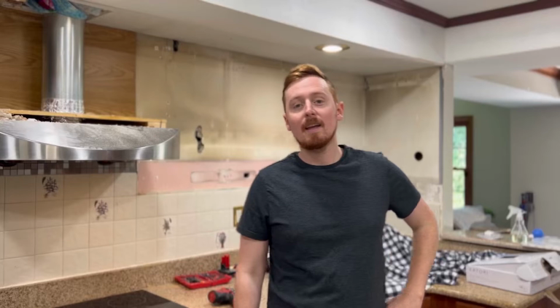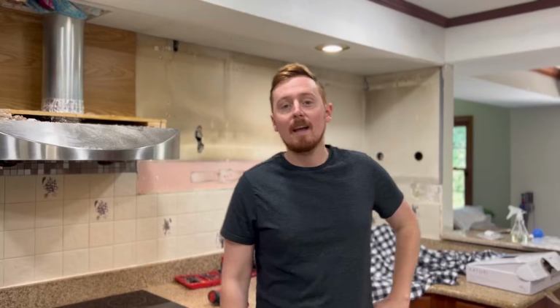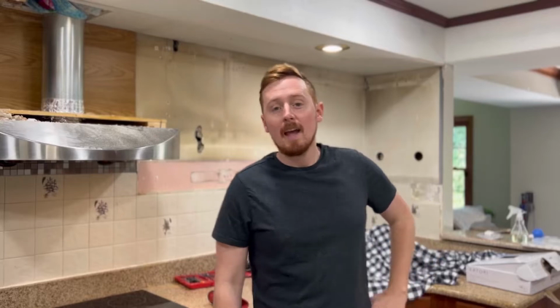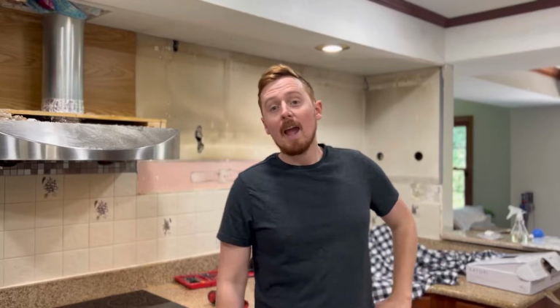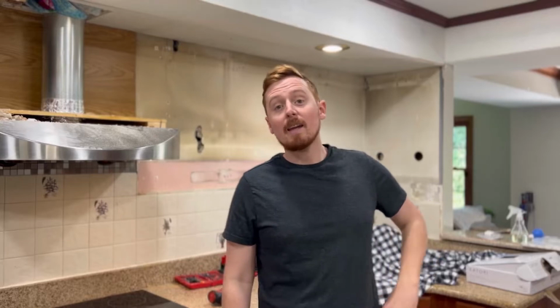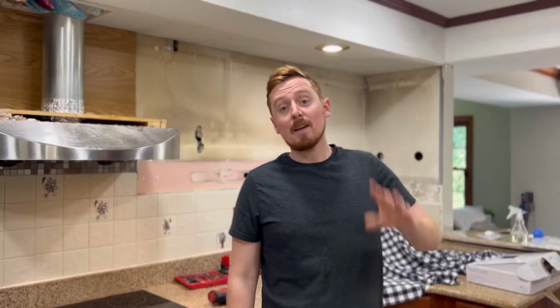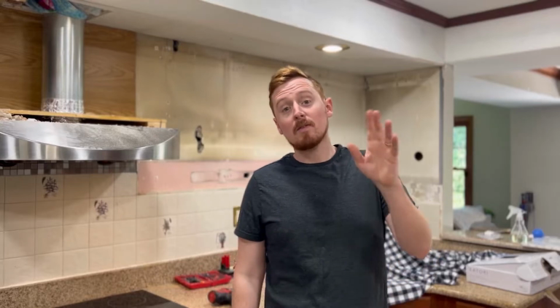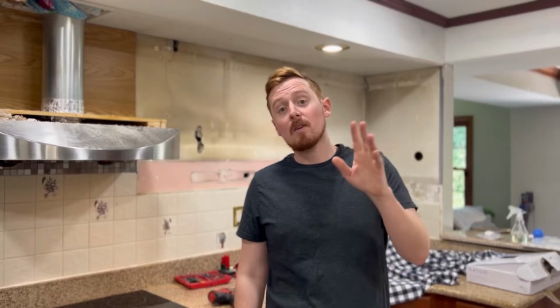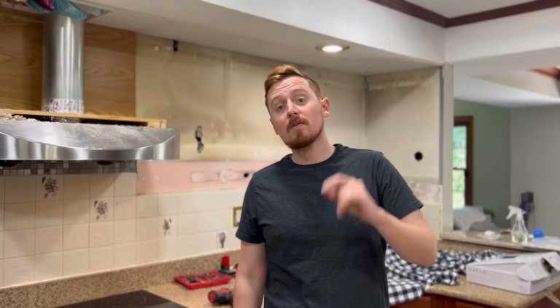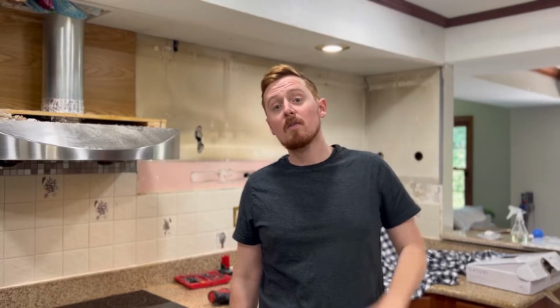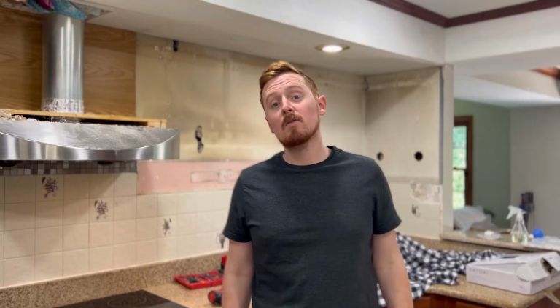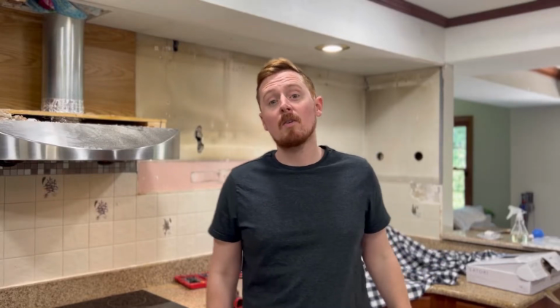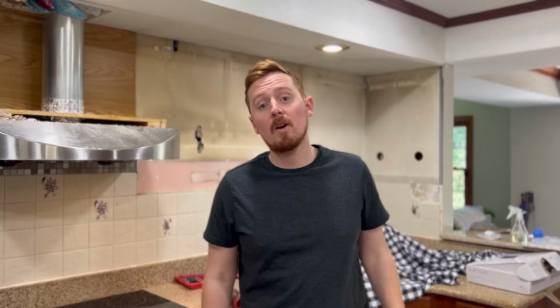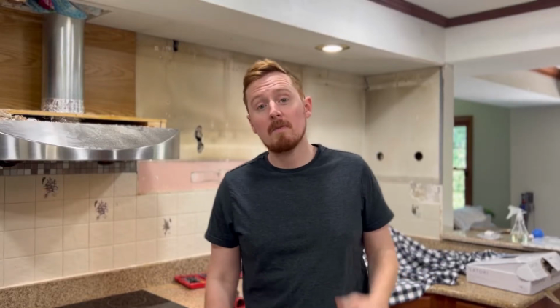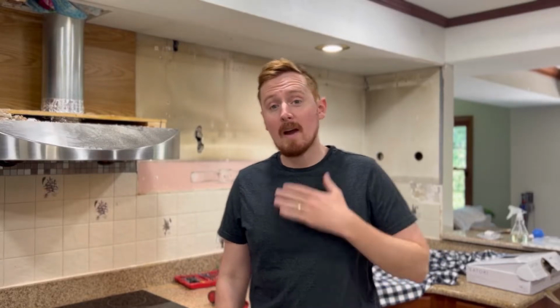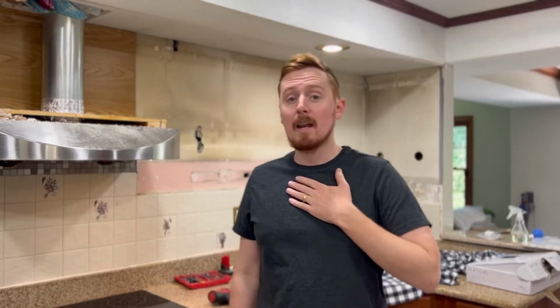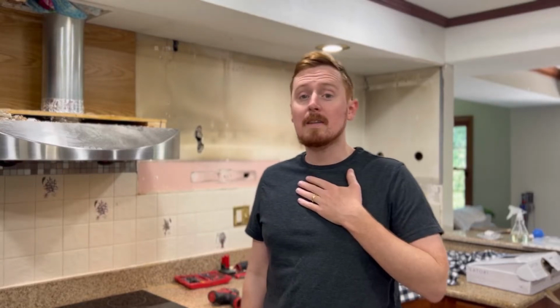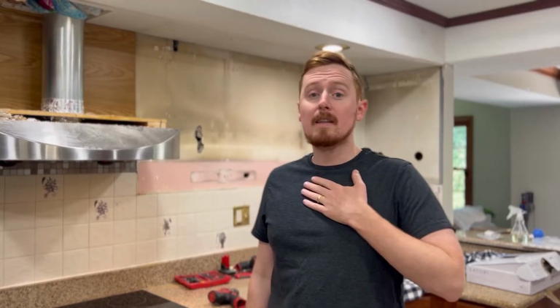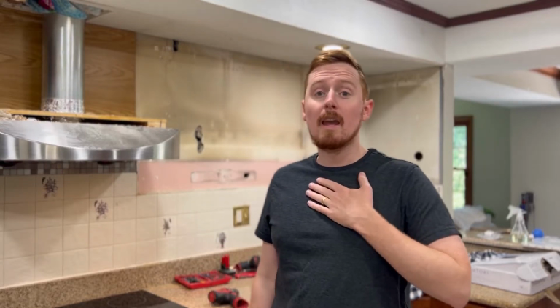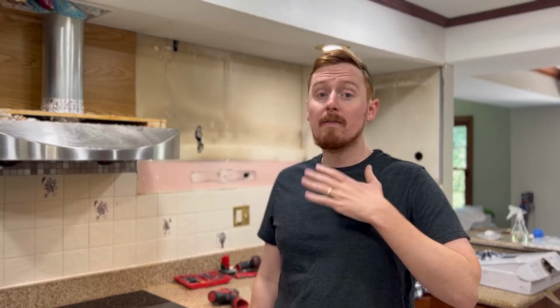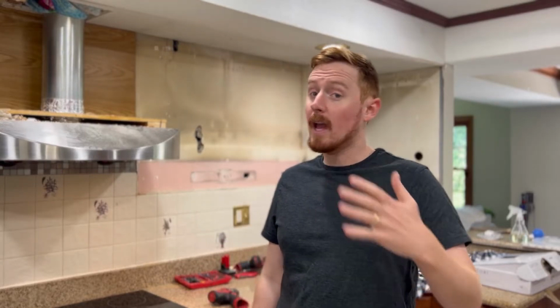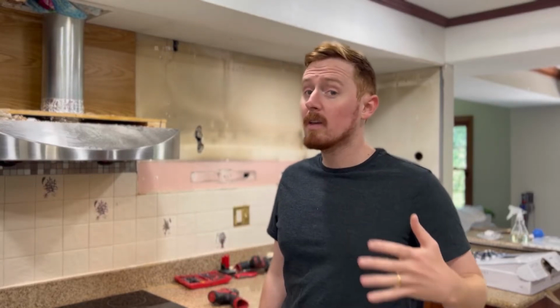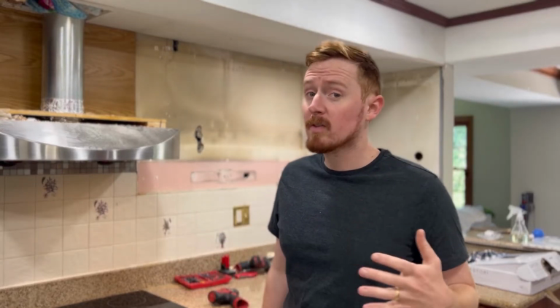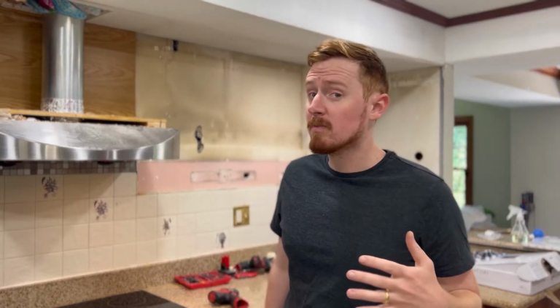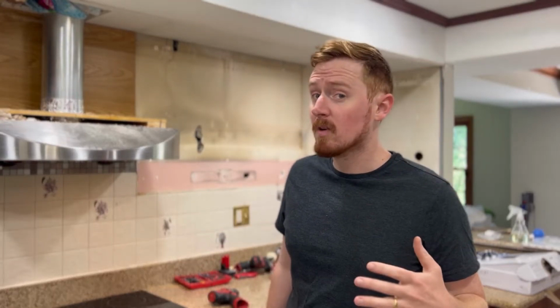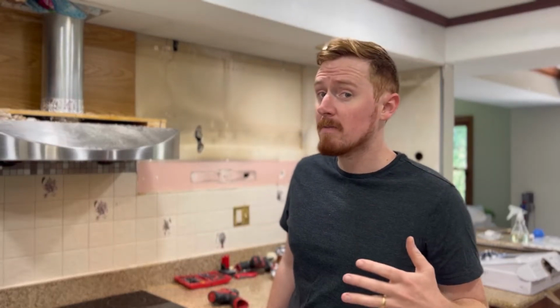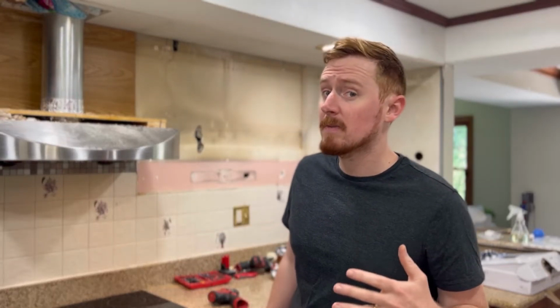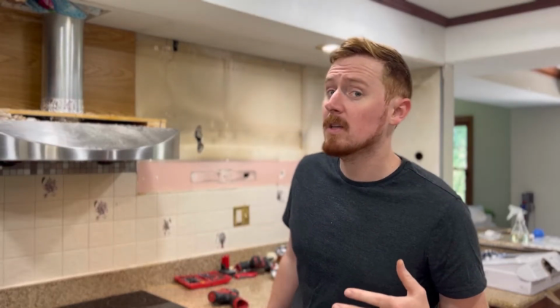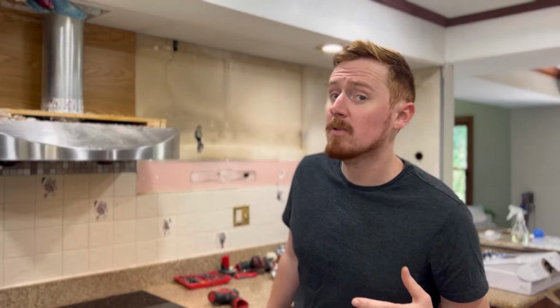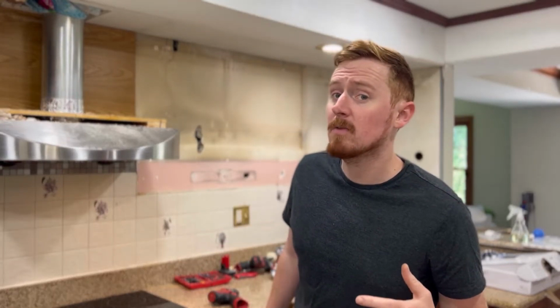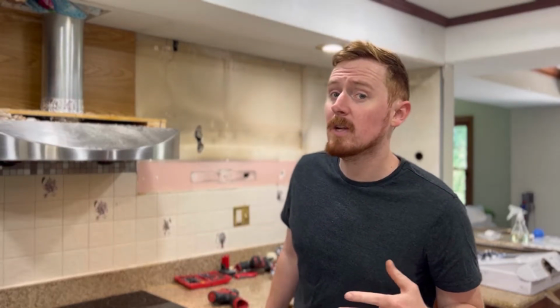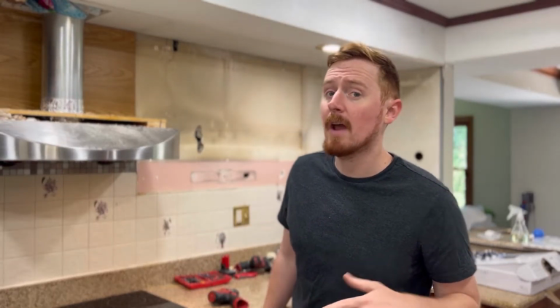Hey guys, for those of you who don't know me, my name is Dave. Thank you for subscribing to my YouTube channel.